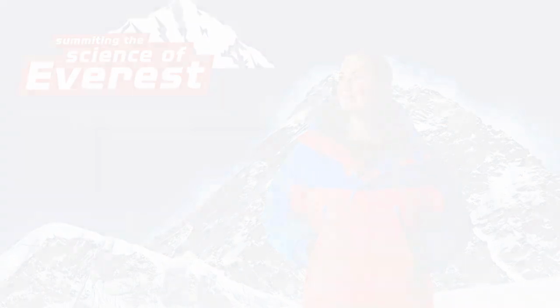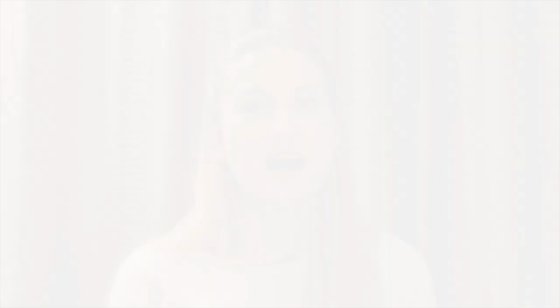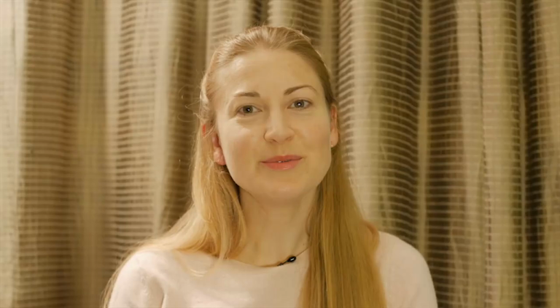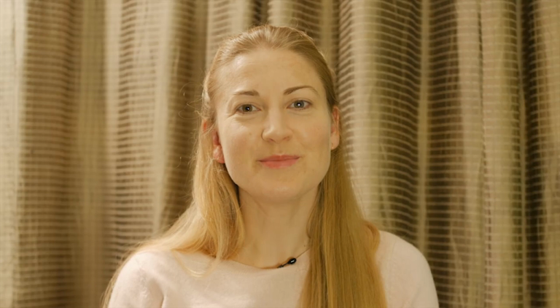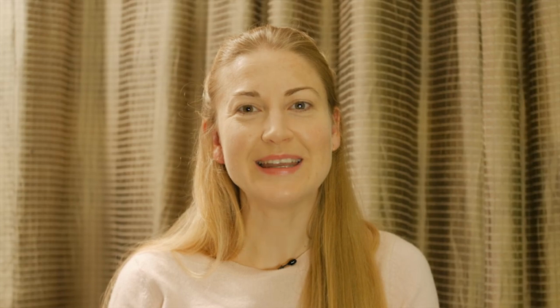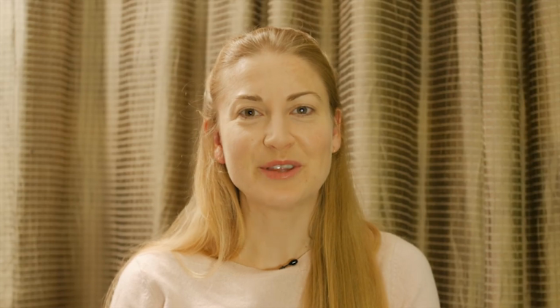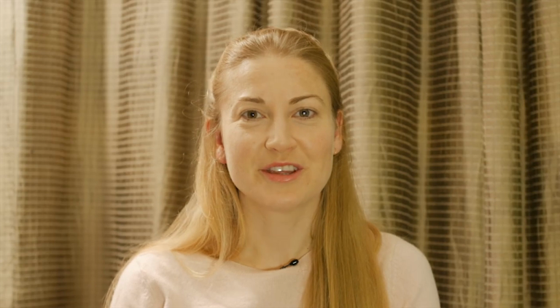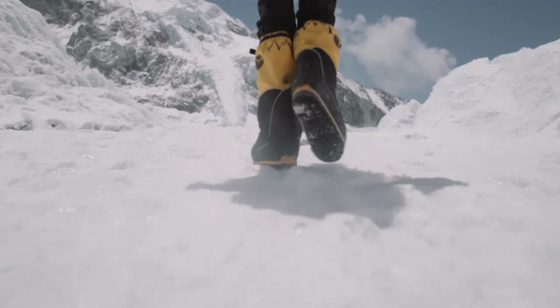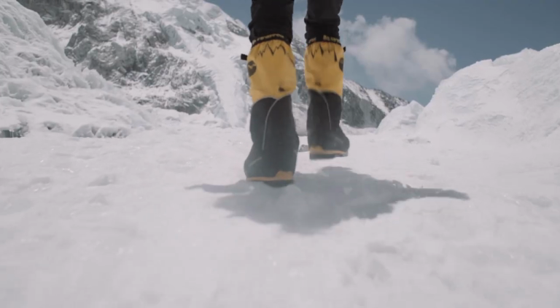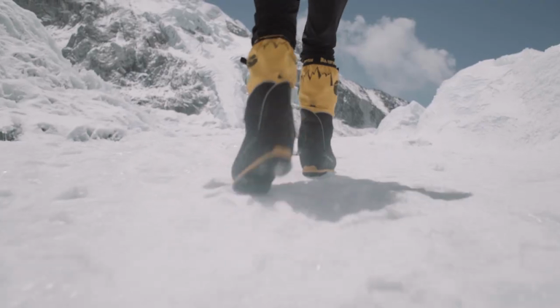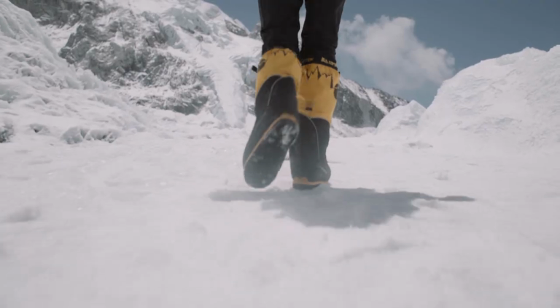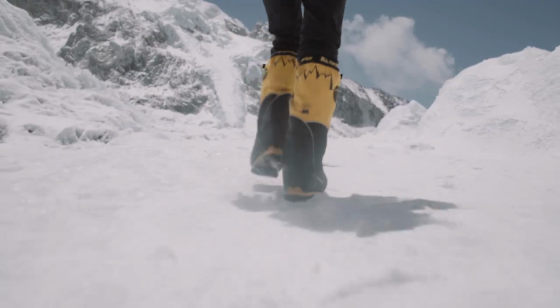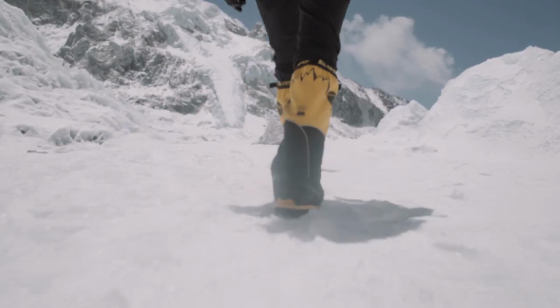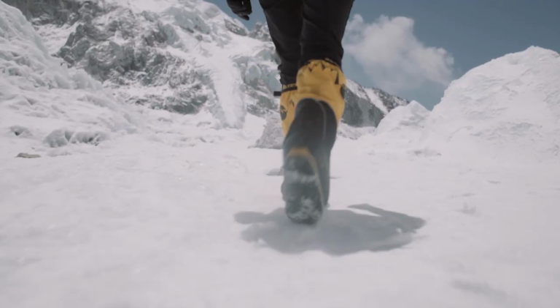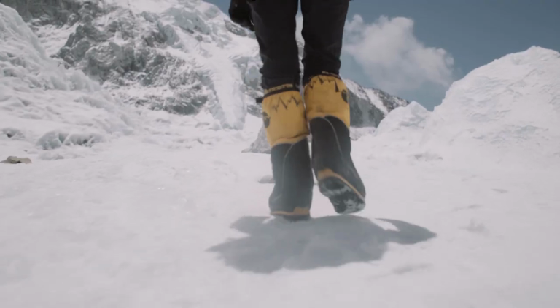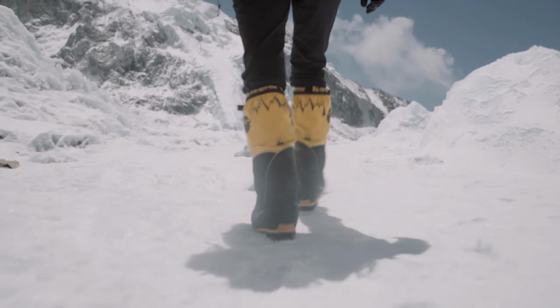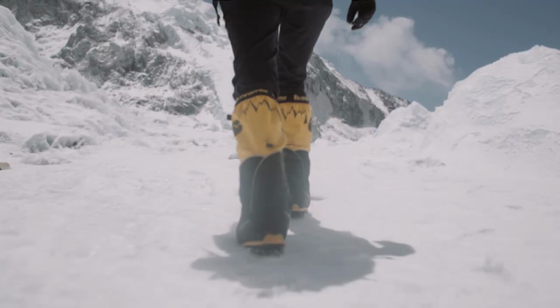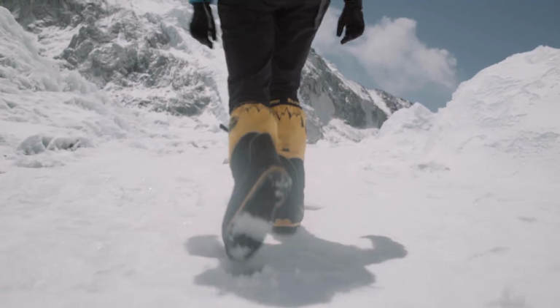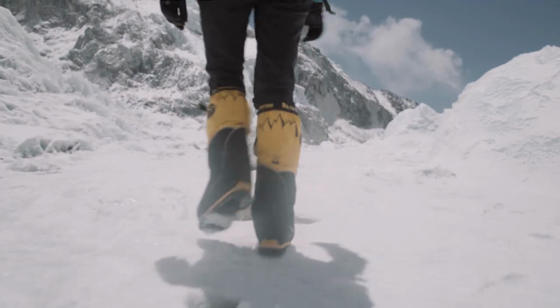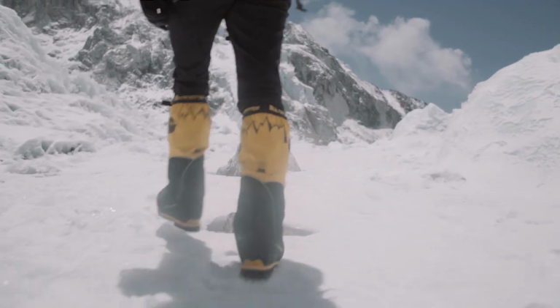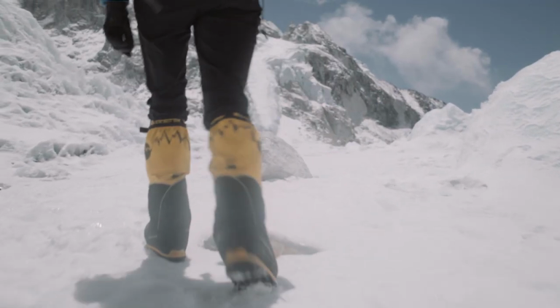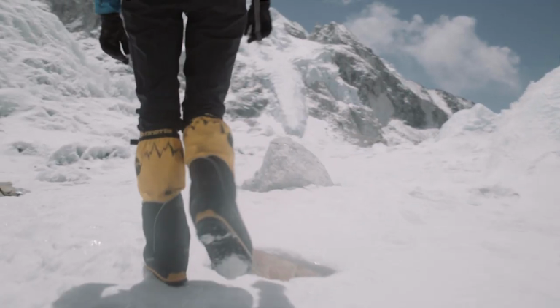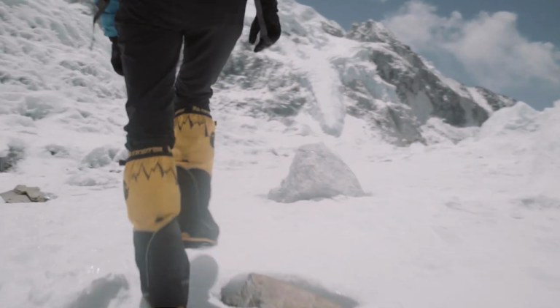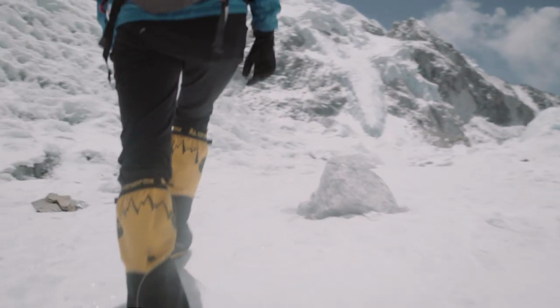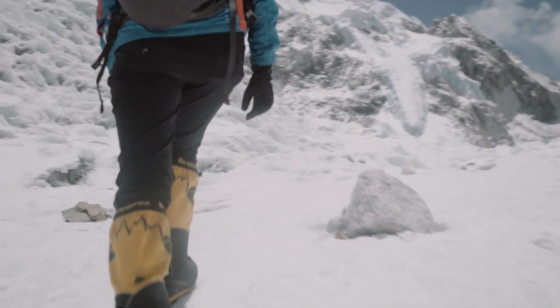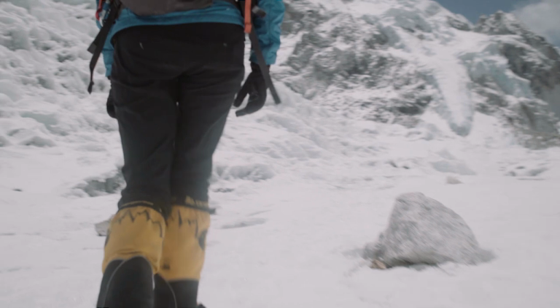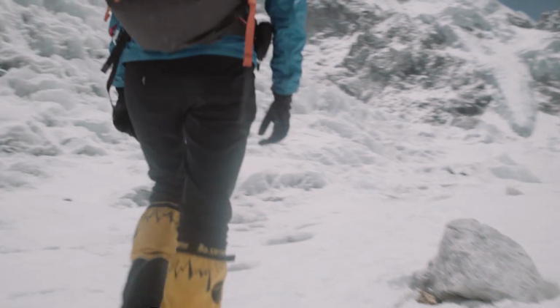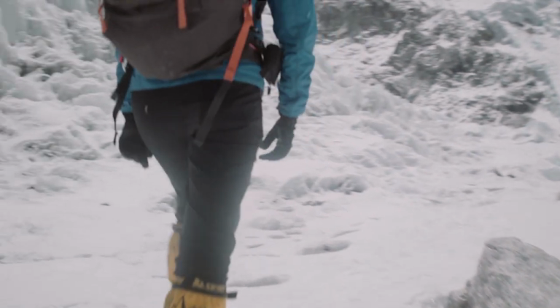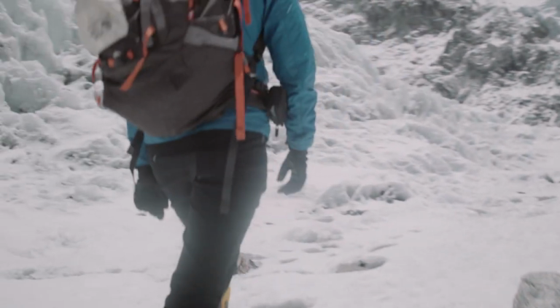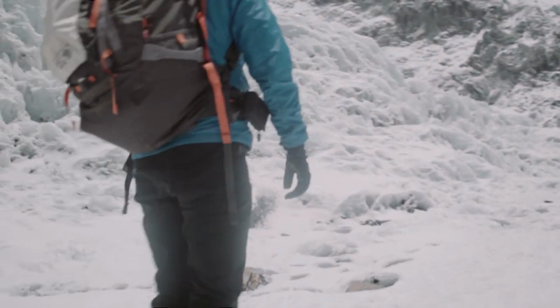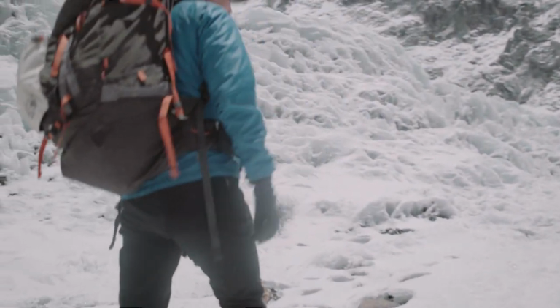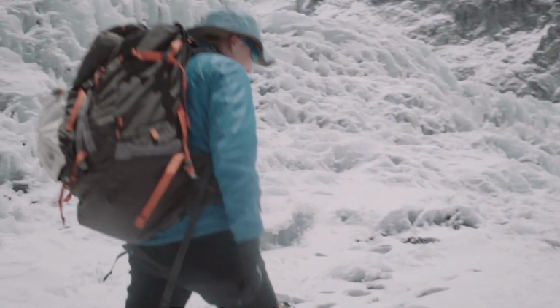I'm Dr Melanie Windridge, a physicist and mountaineer. I'm climbing Everest and I want to highlight the science that gets us to the summit.